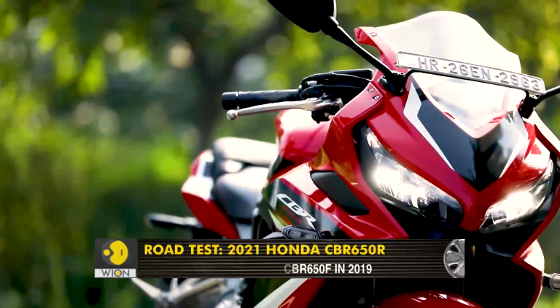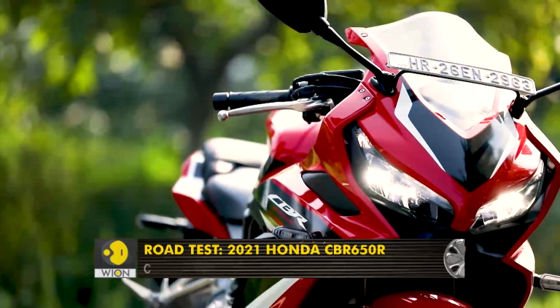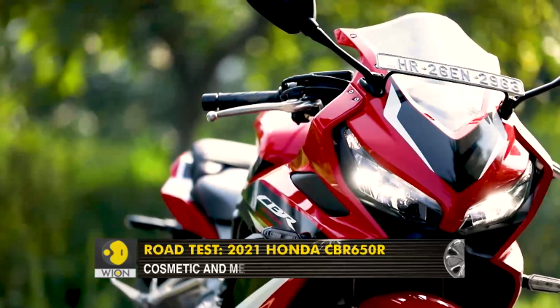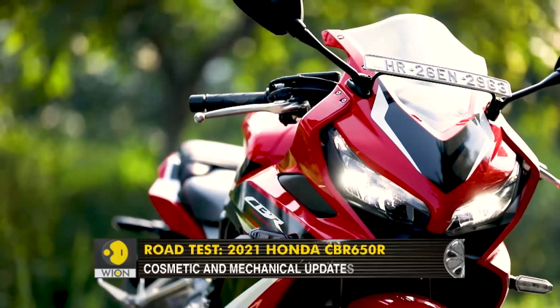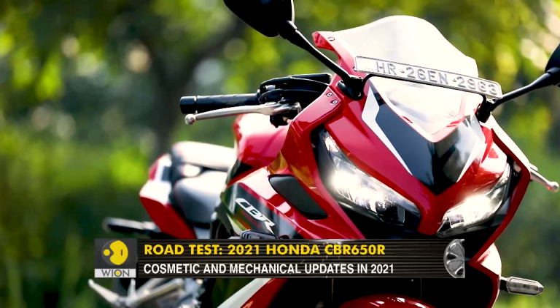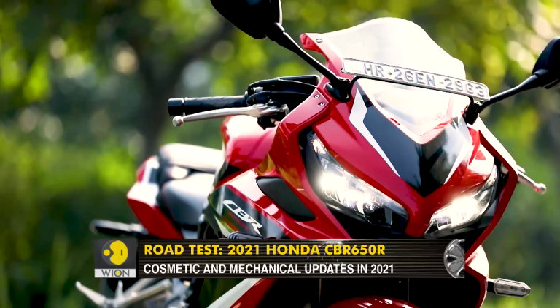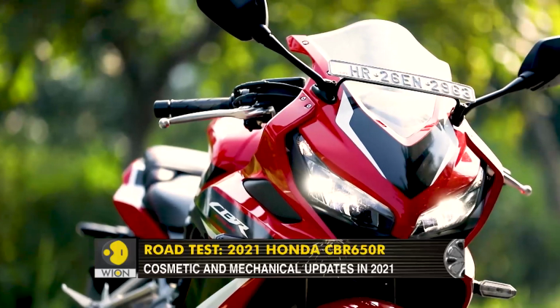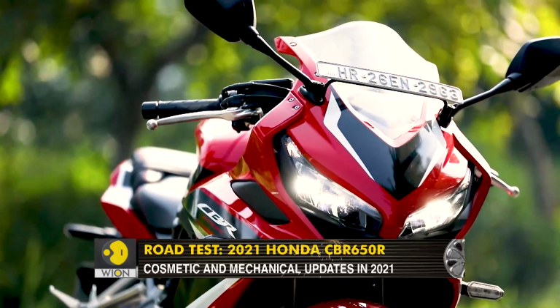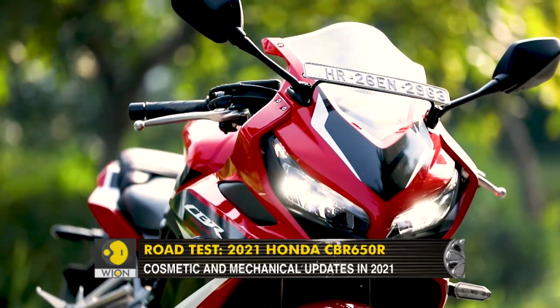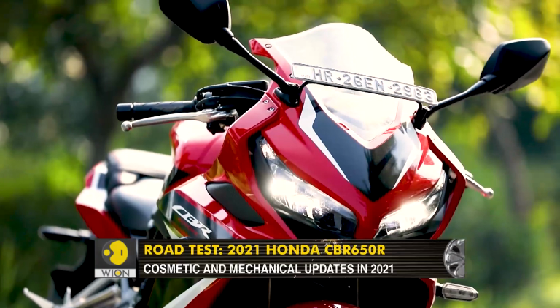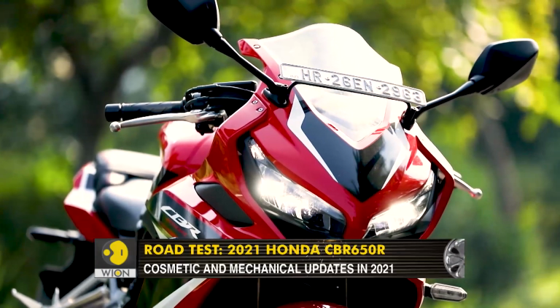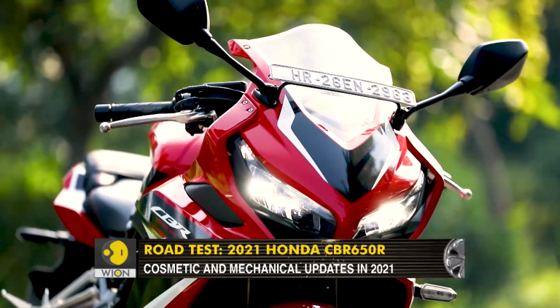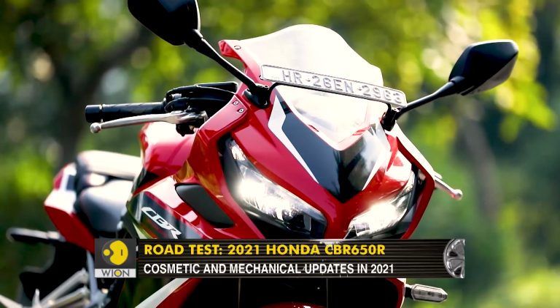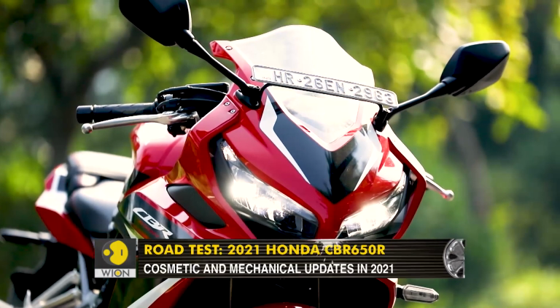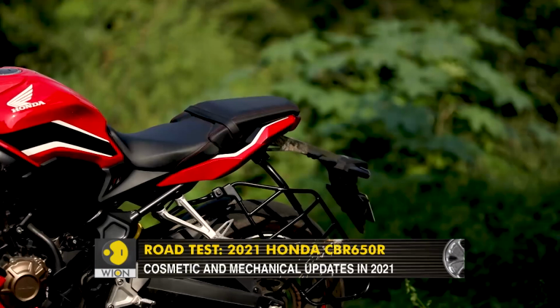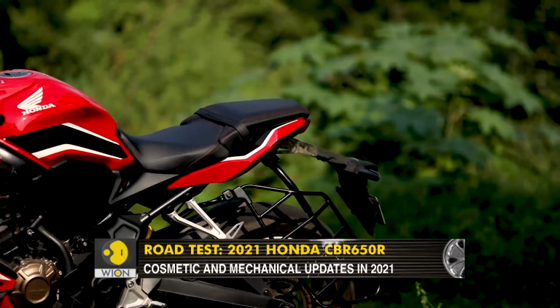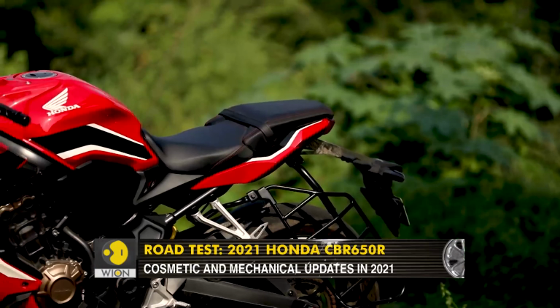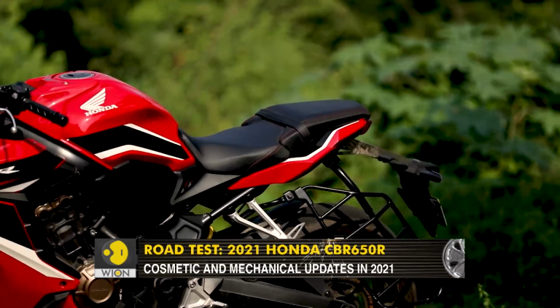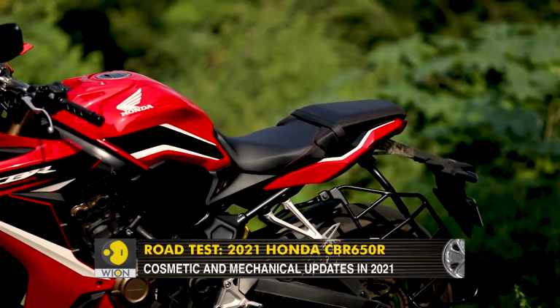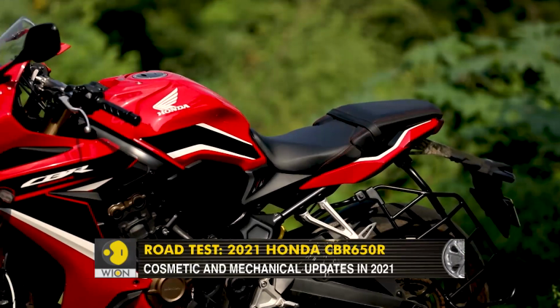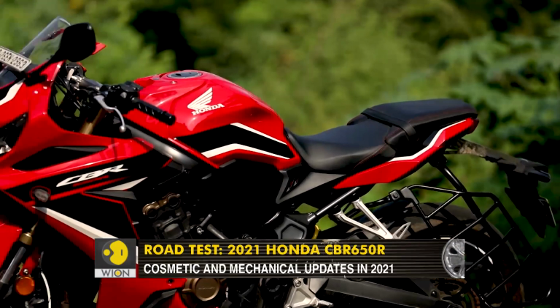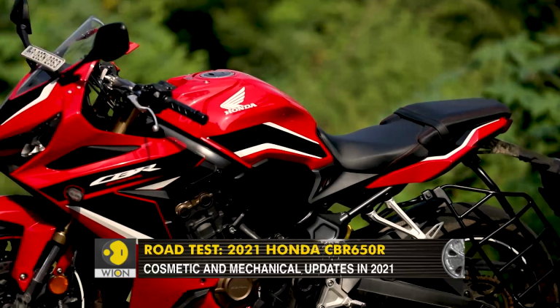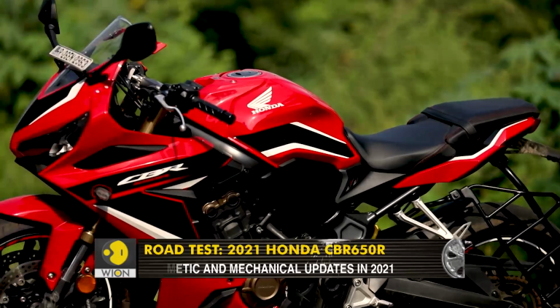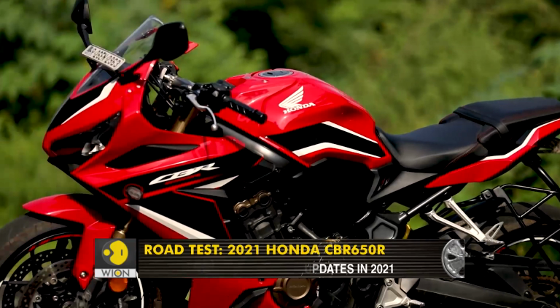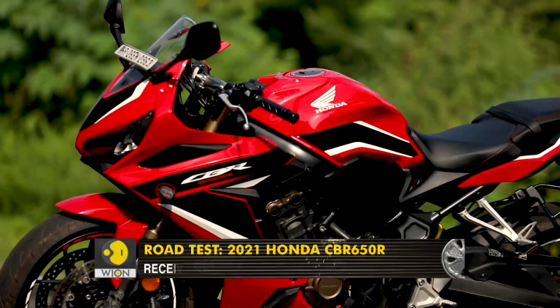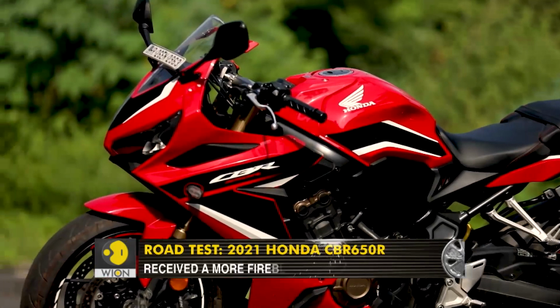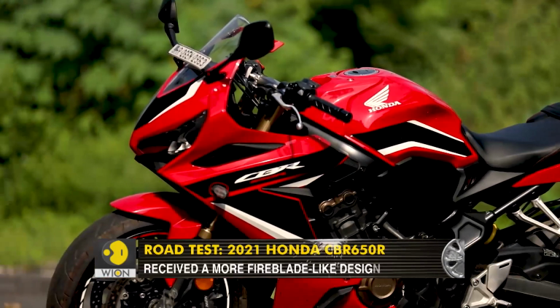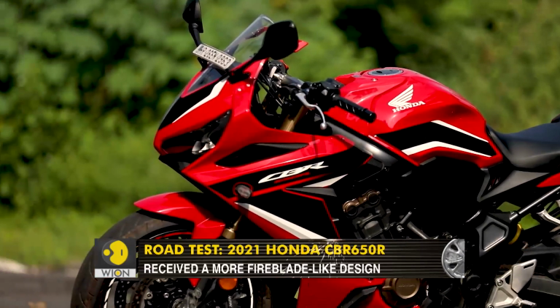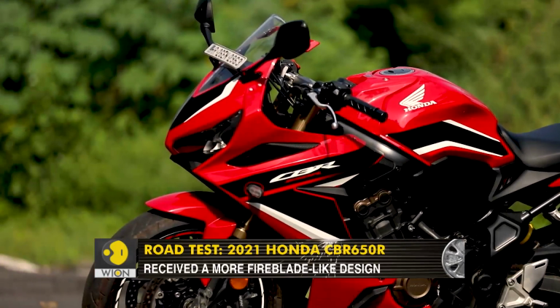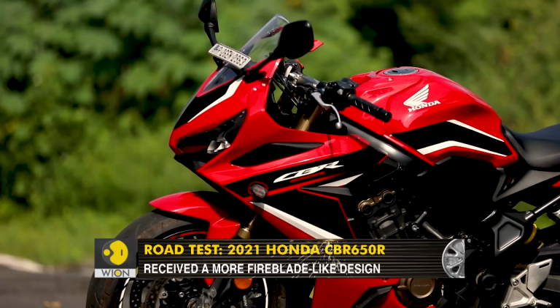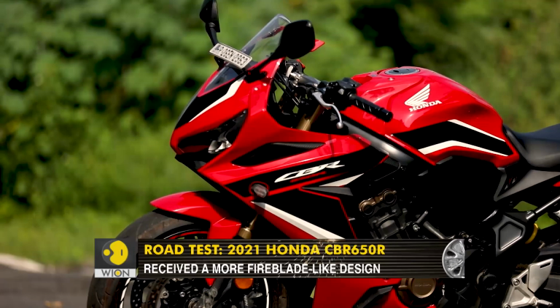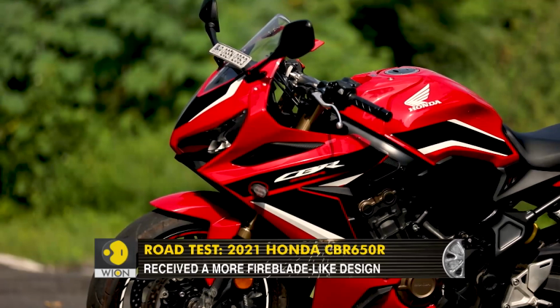So let's check out what the updated model has to offer, and whether it is still one of the best motorcycles to get into the space of performance motorcycling with.